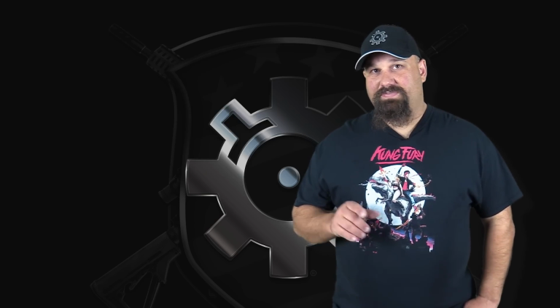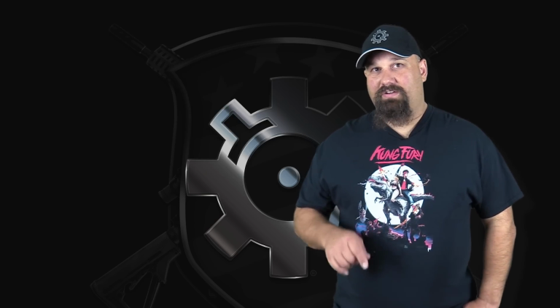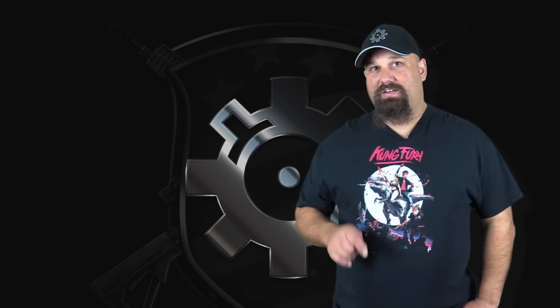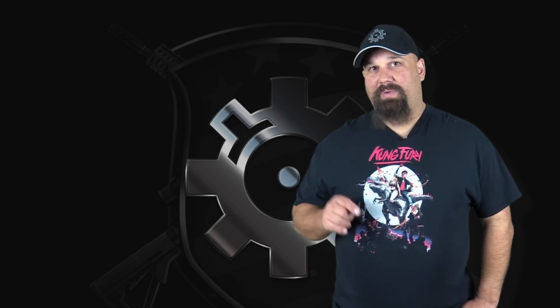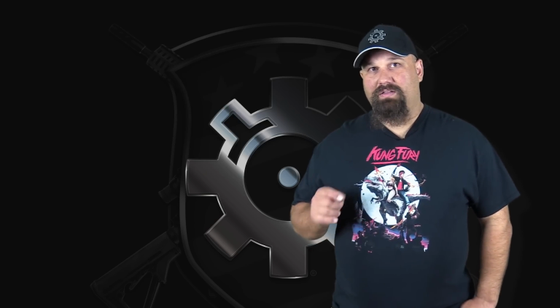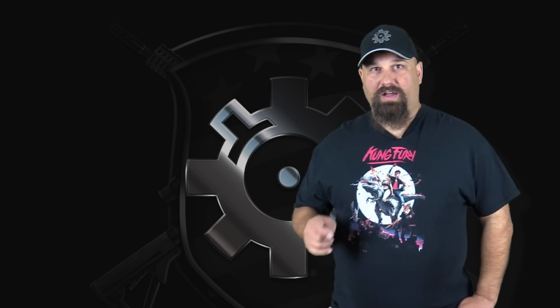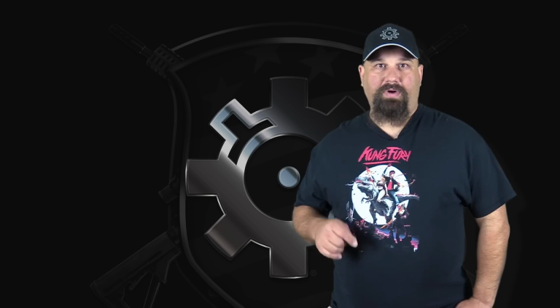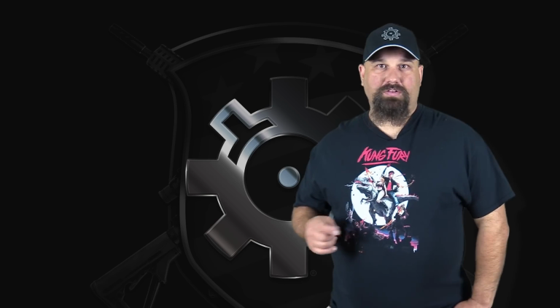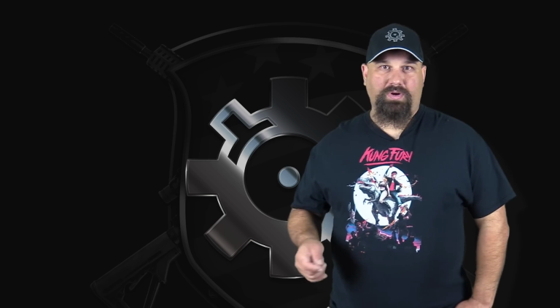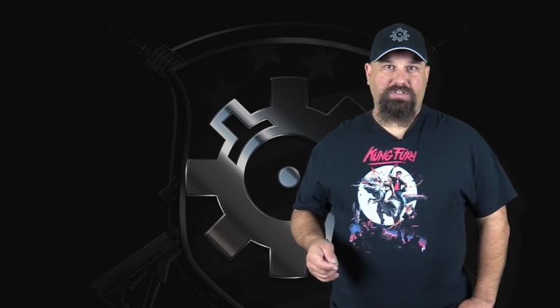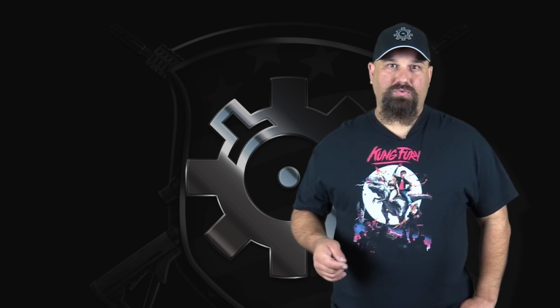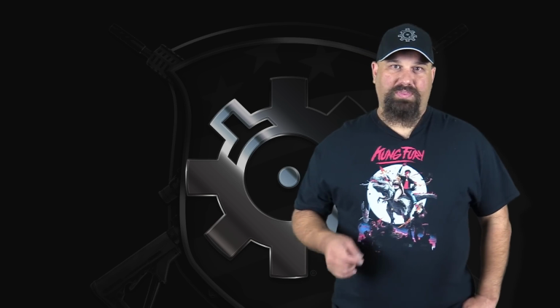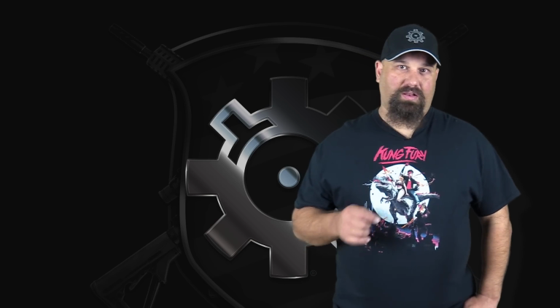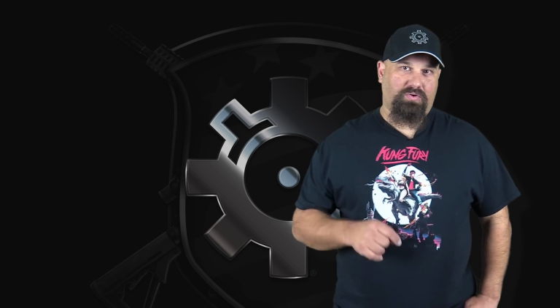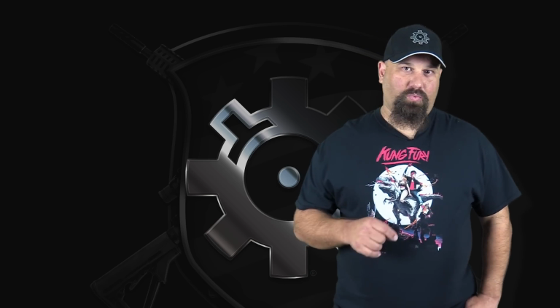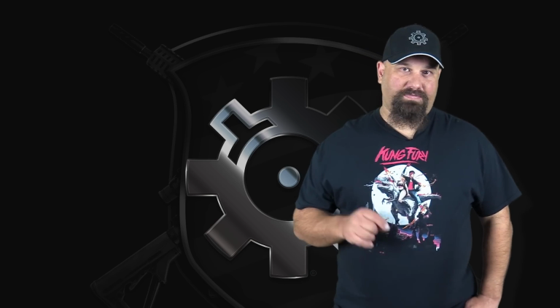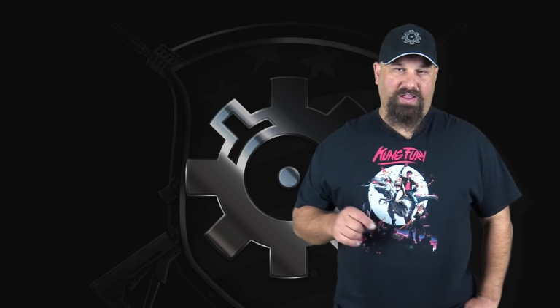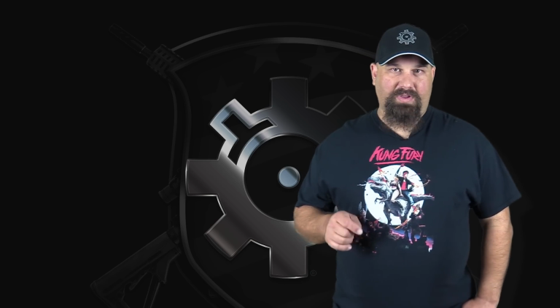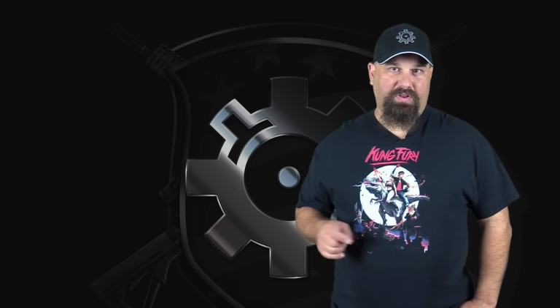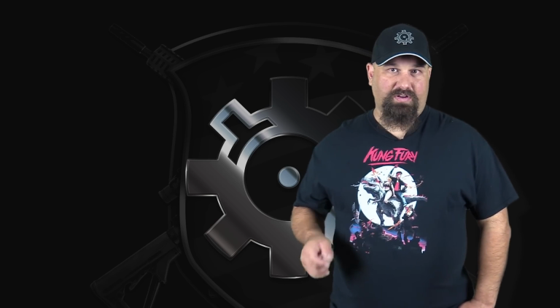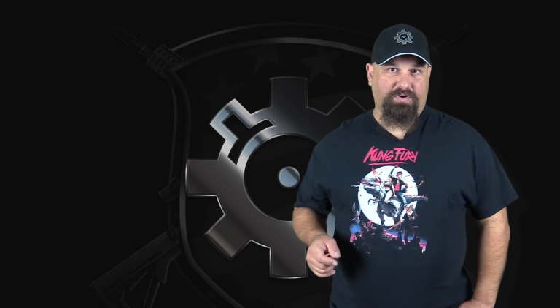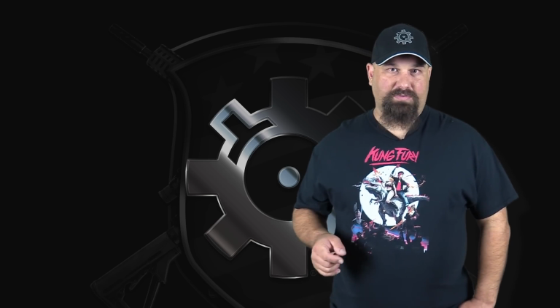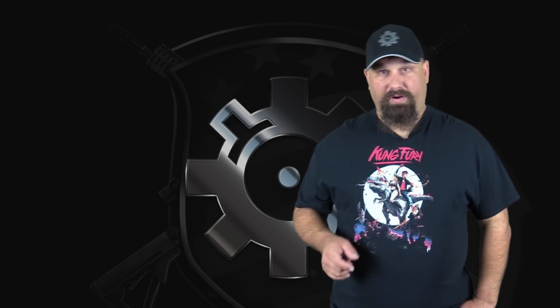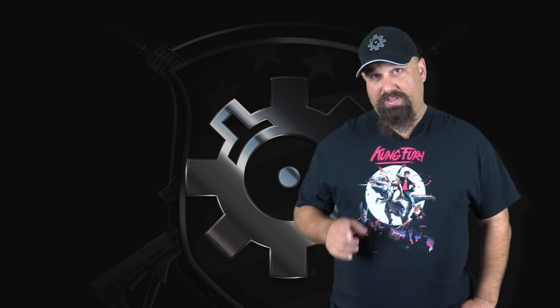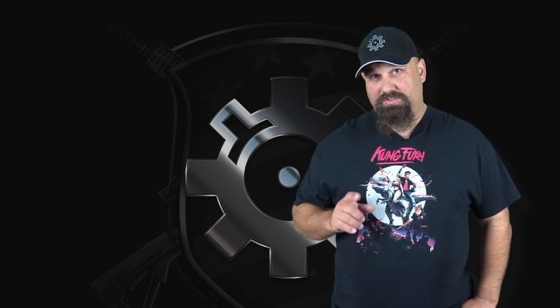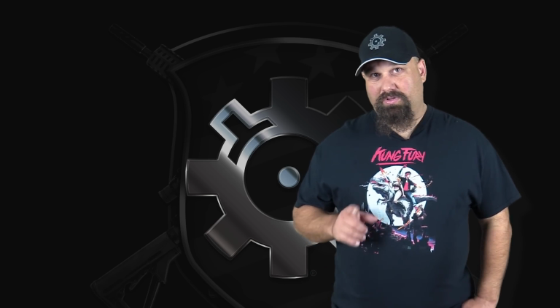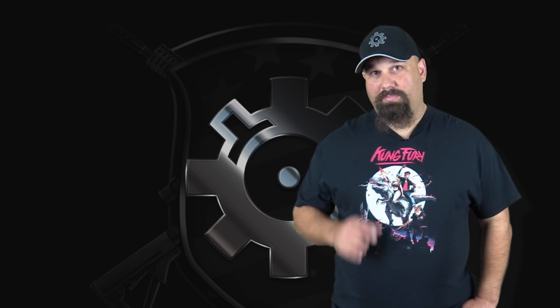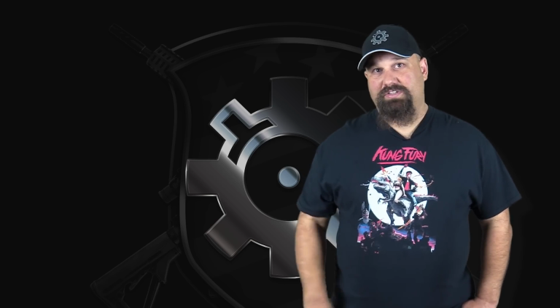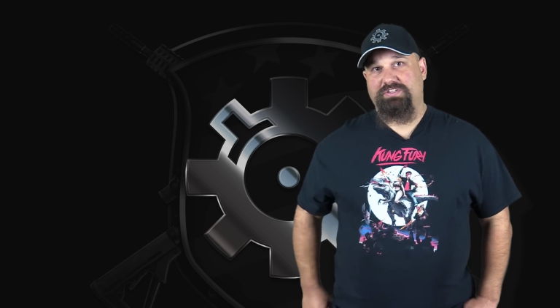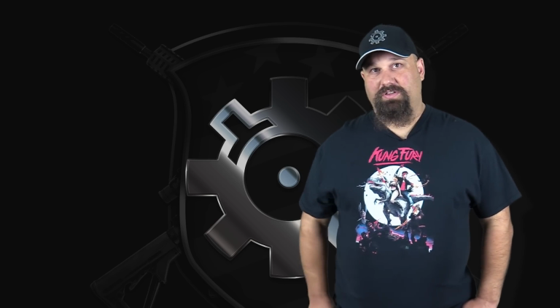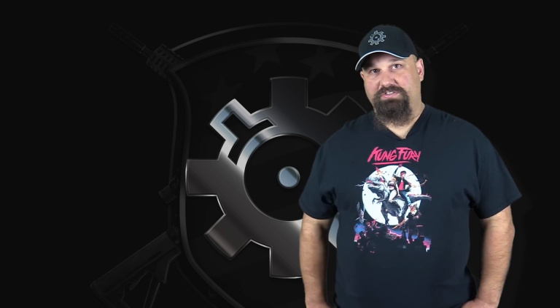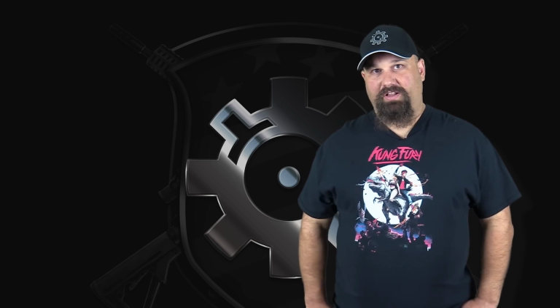Let's fire it out of my Glock model 22 with a Lone Wolf 9mm conversion barrel into clear ballistics clear gel.